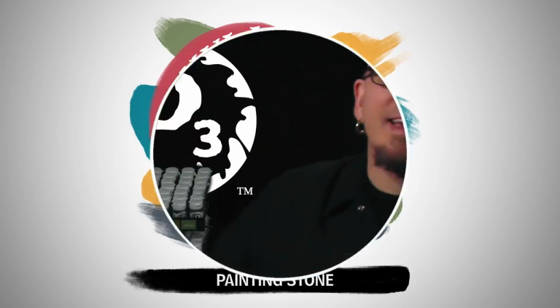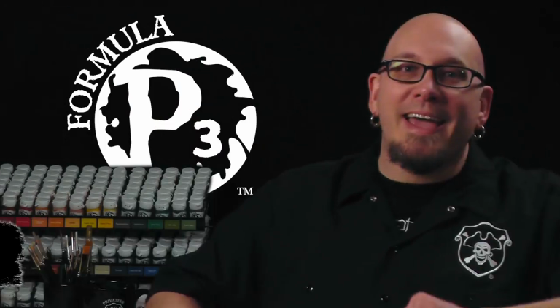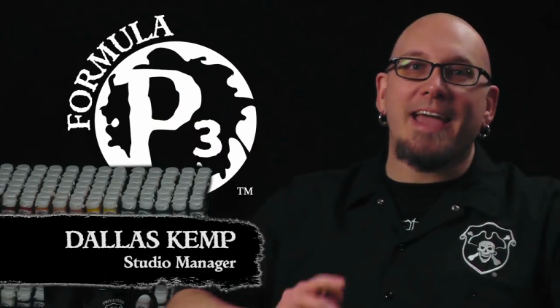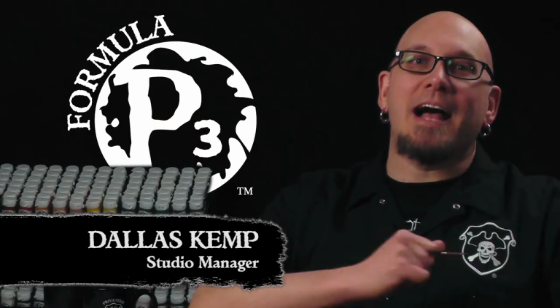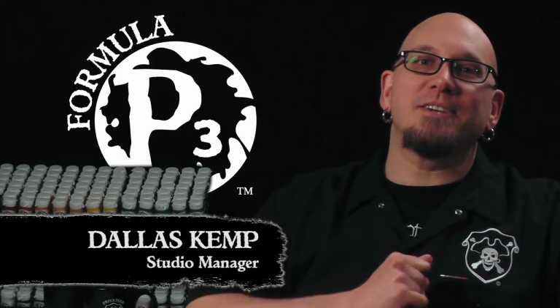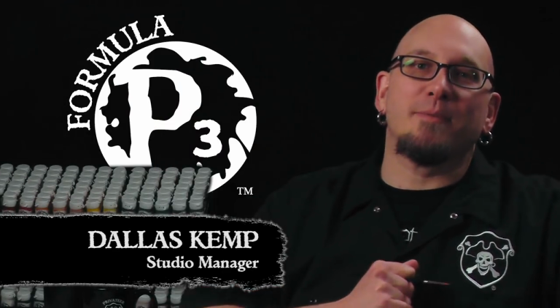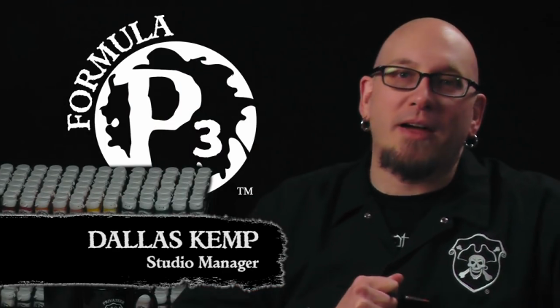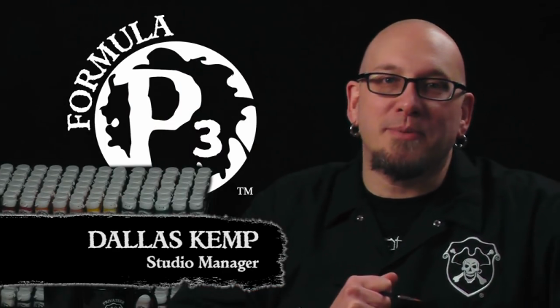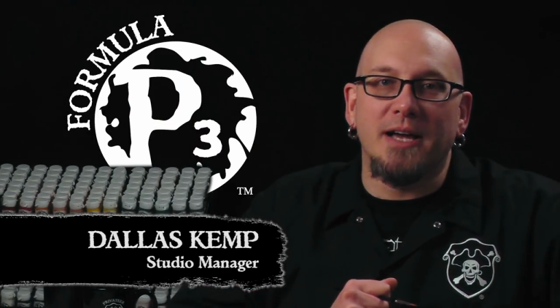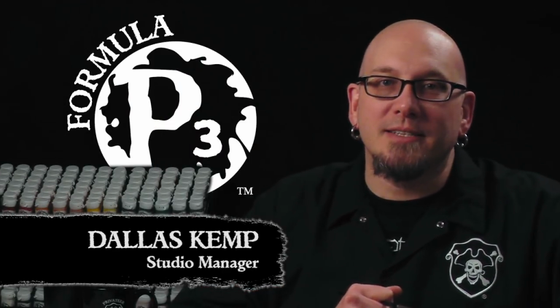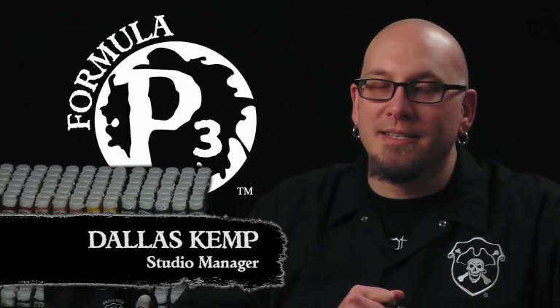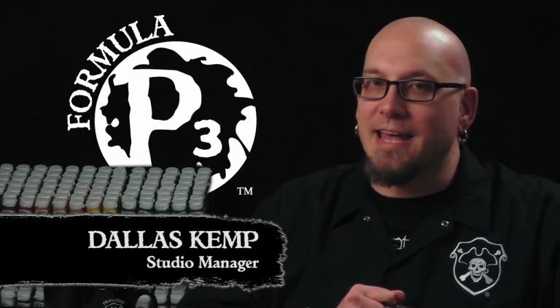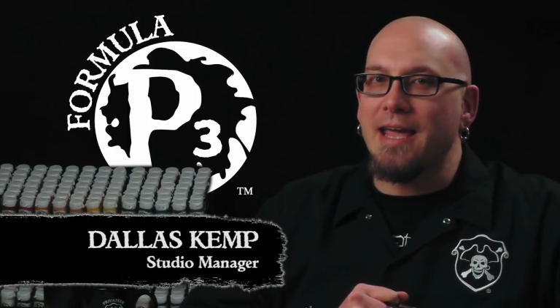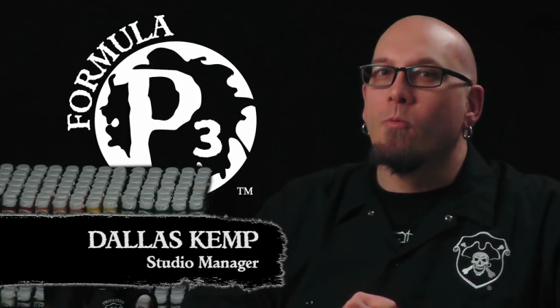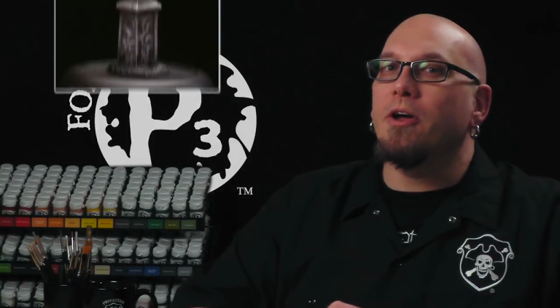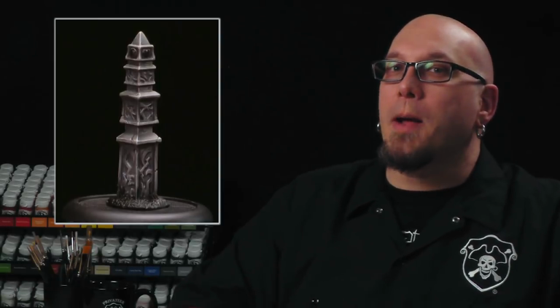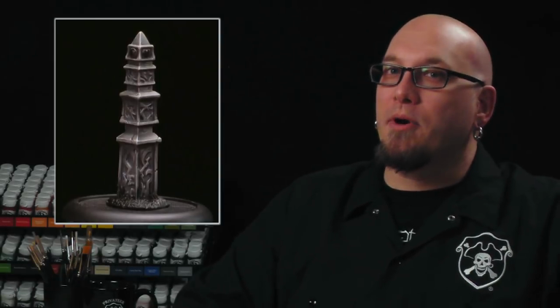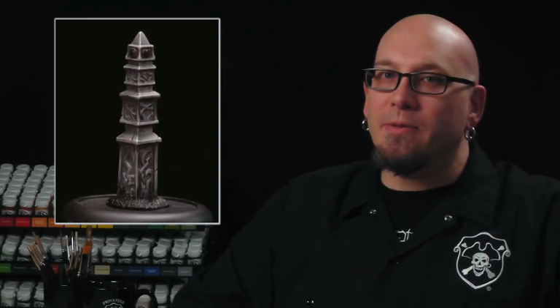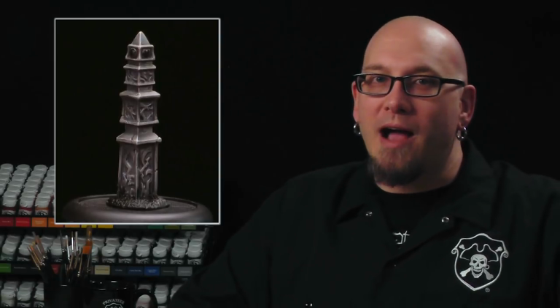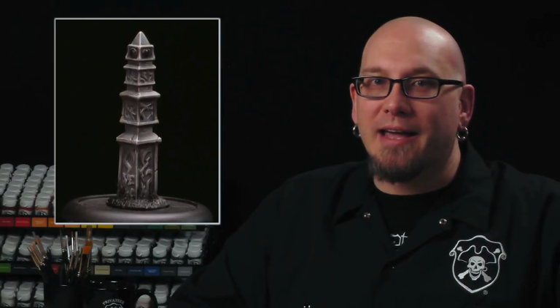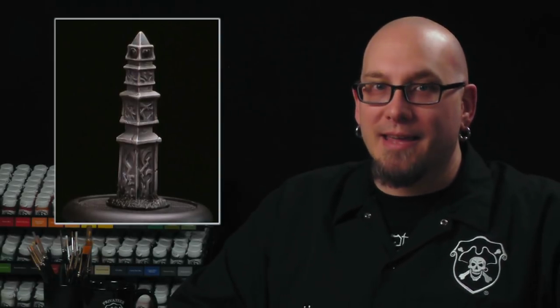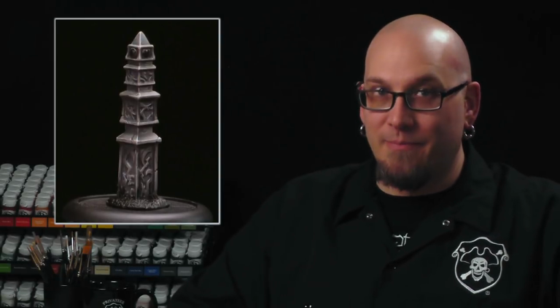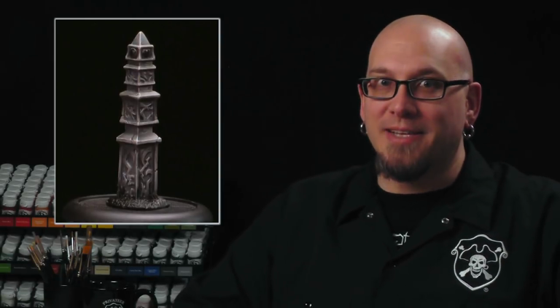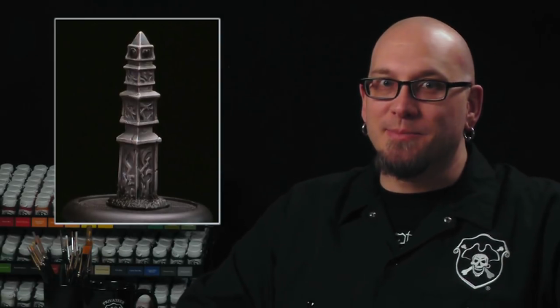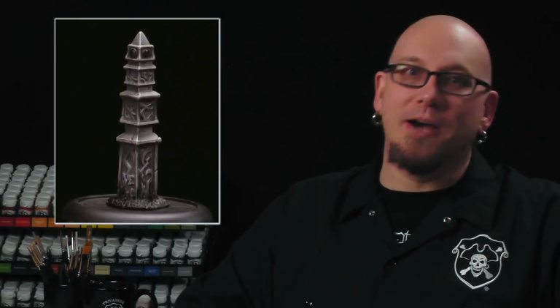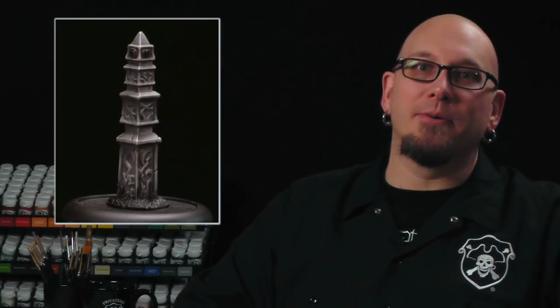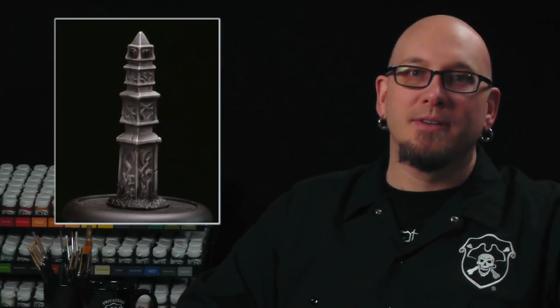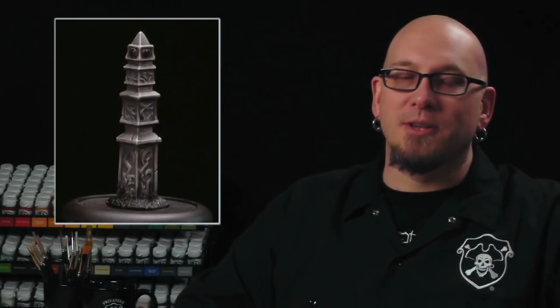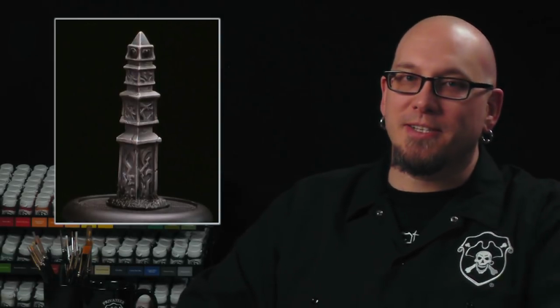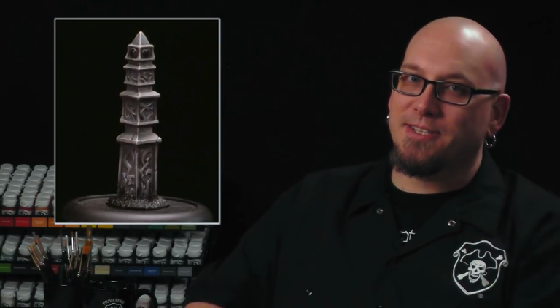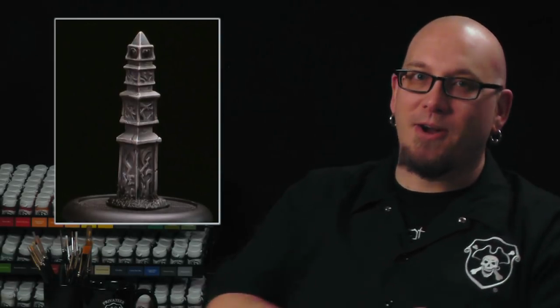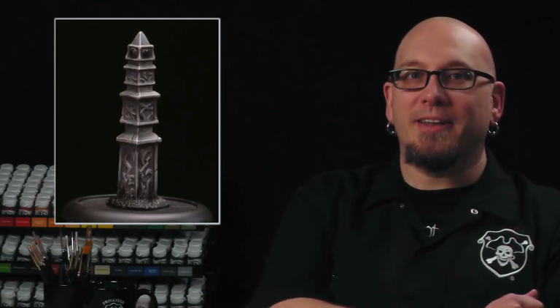Hey gang, Dallas here from Privateer Press. Today we're going to bring the rock and paint some stone. So let's get started.